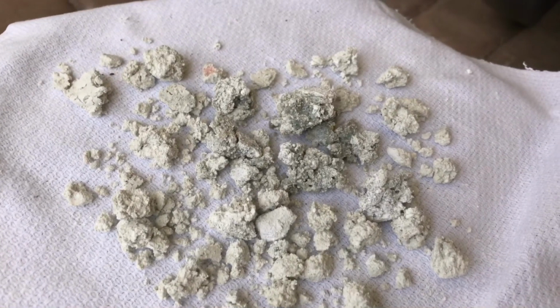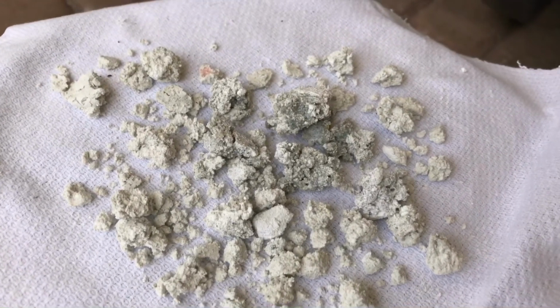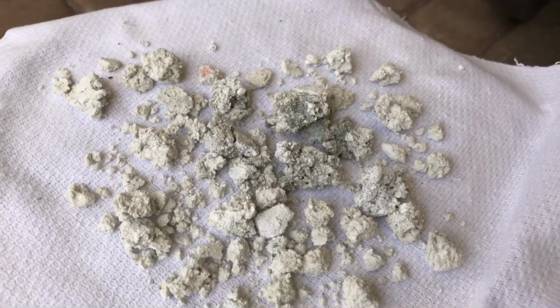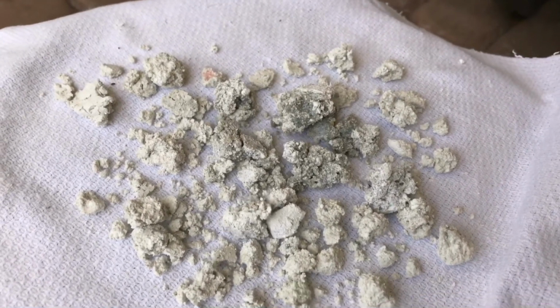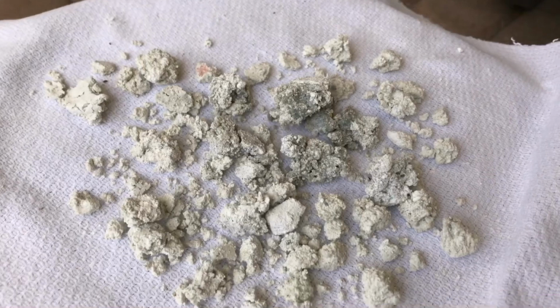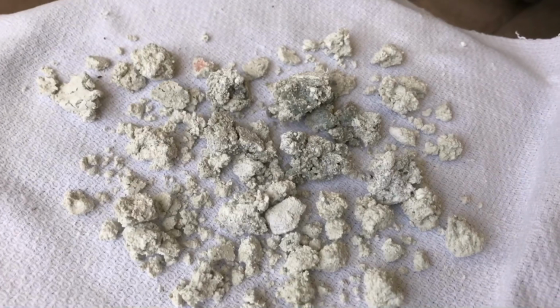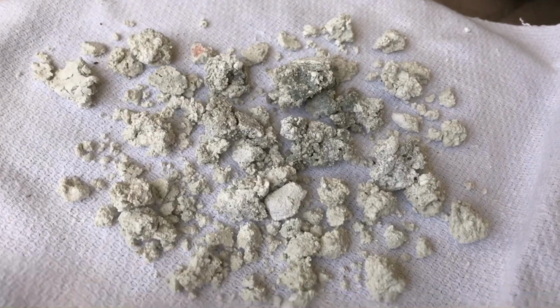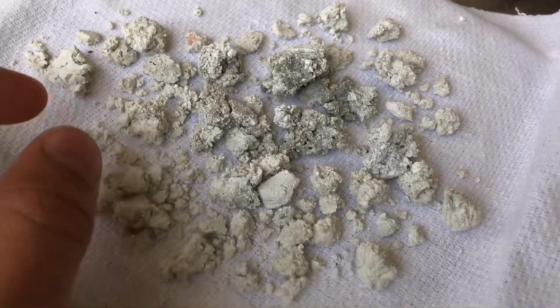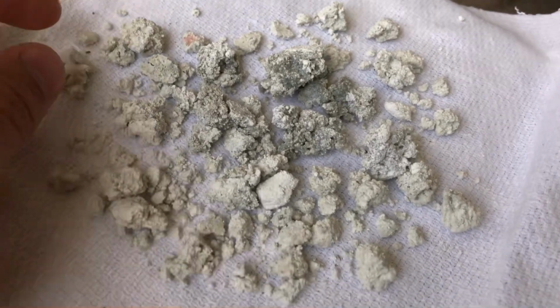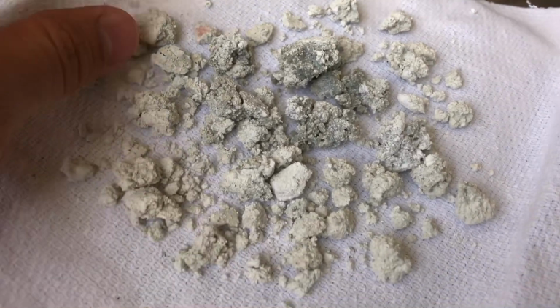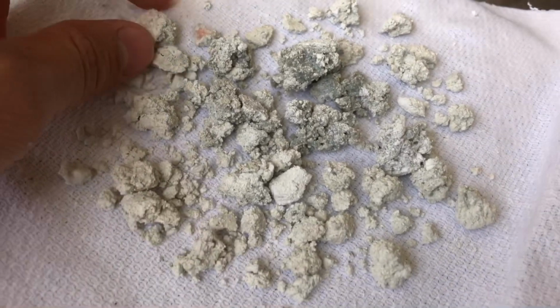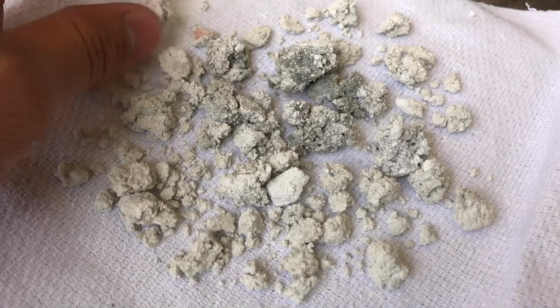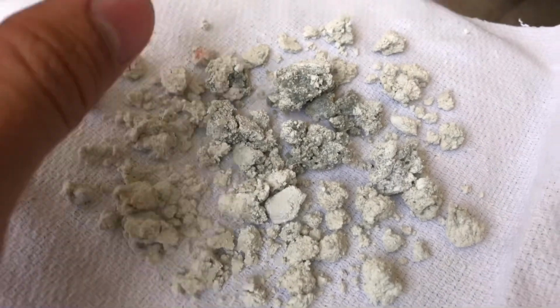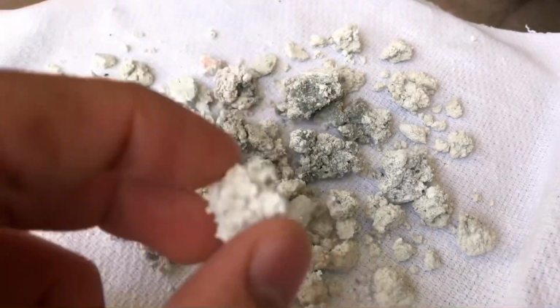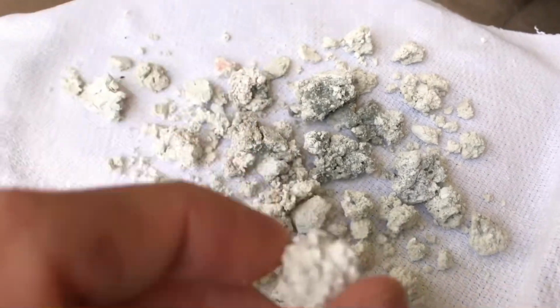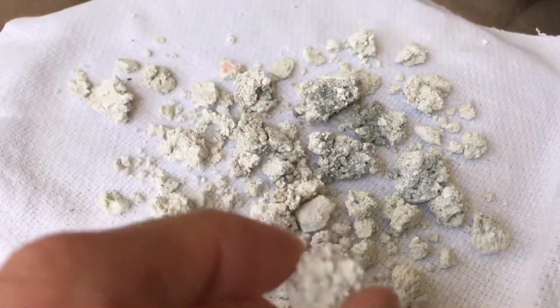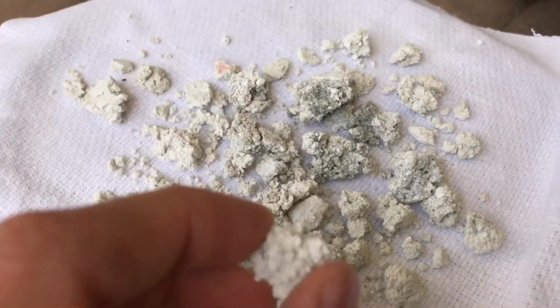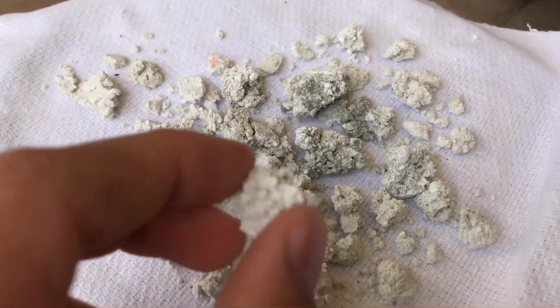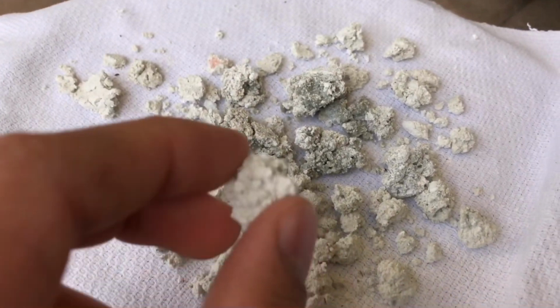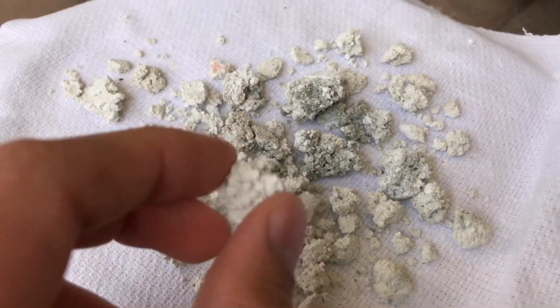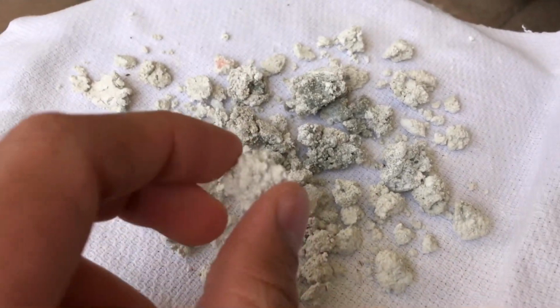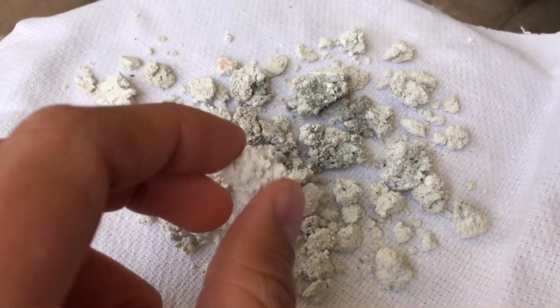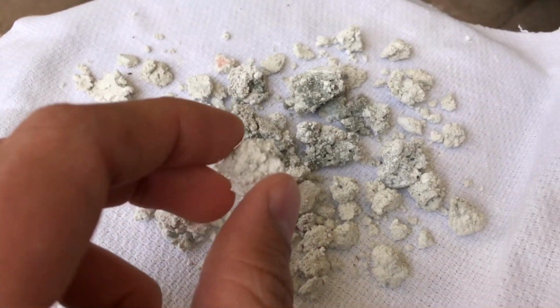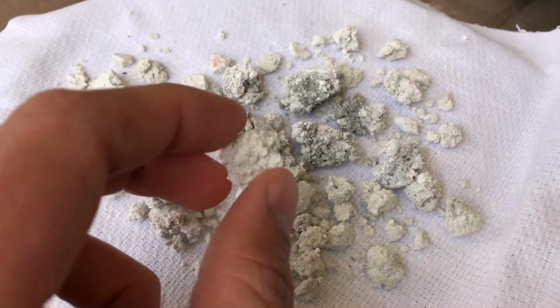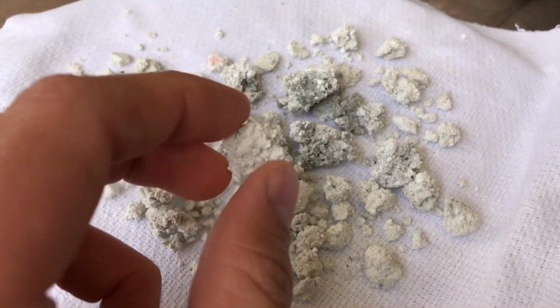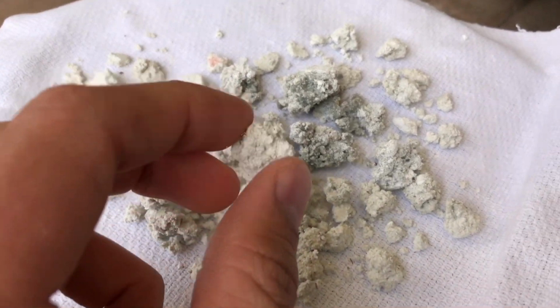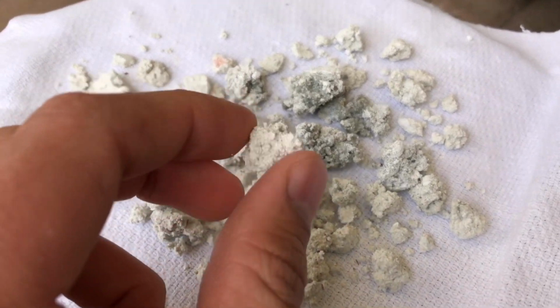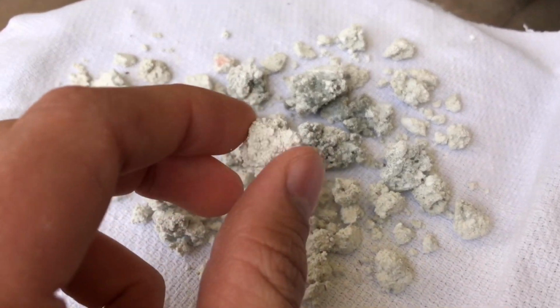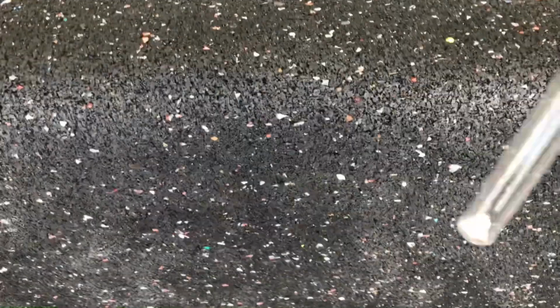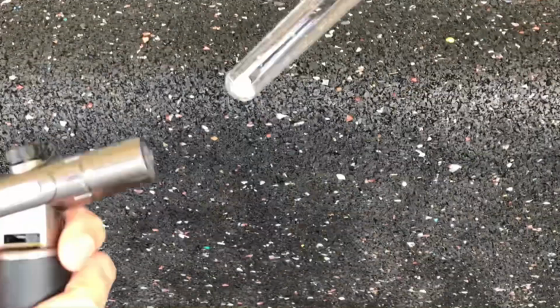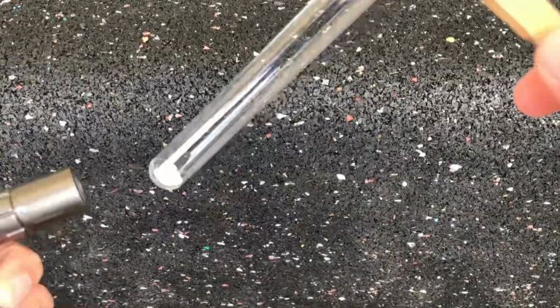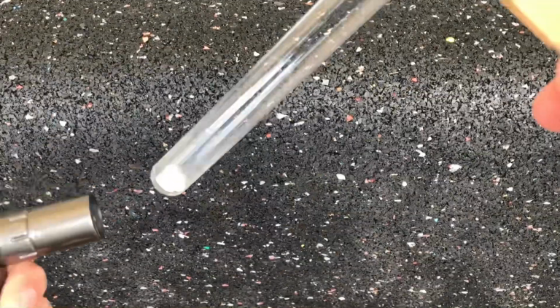To actually show you that we made silica gel, I dried it in a vacuum over anhydrous calcium chloride. Silica gel should keep at least some water in it, and we can prove that by heating it up.